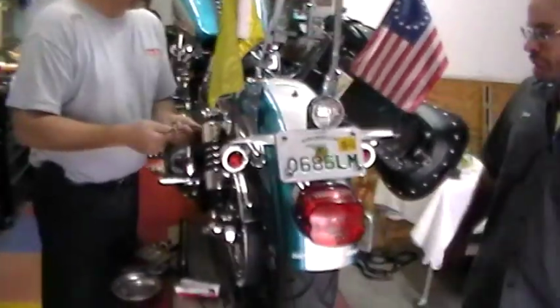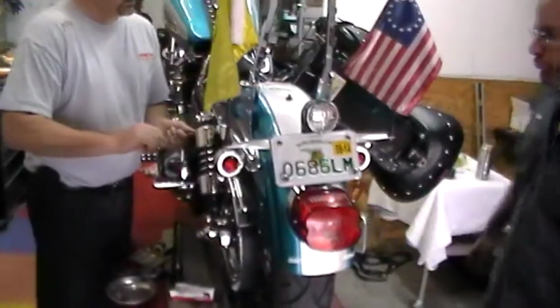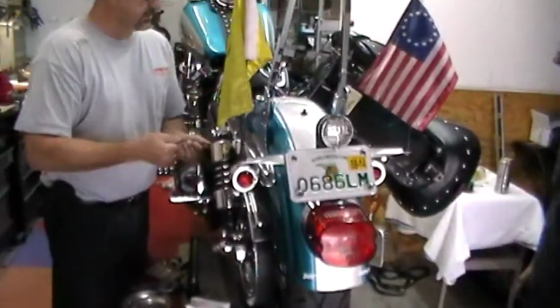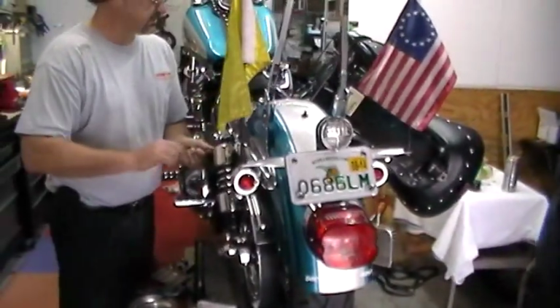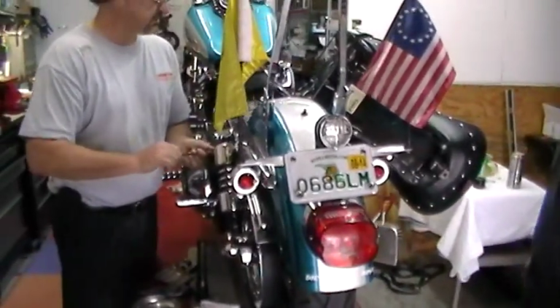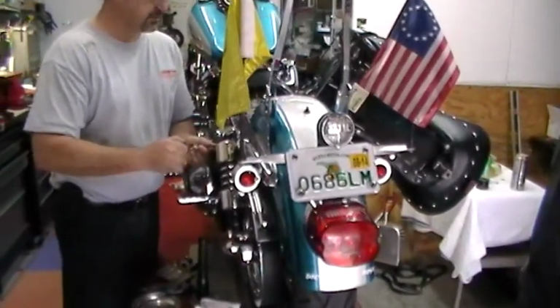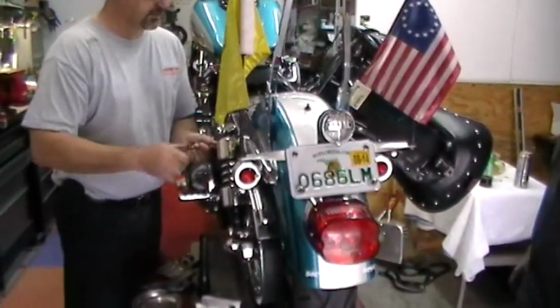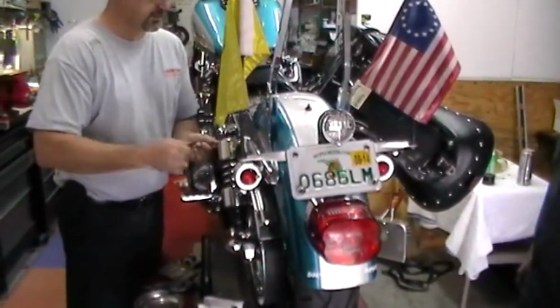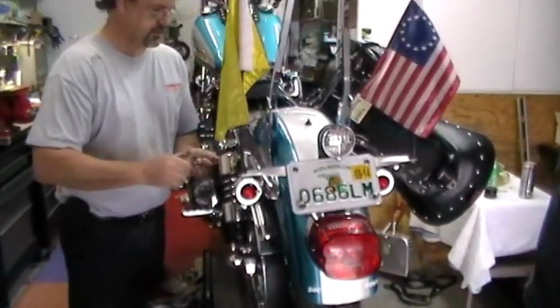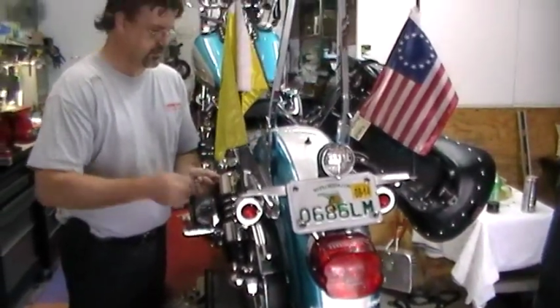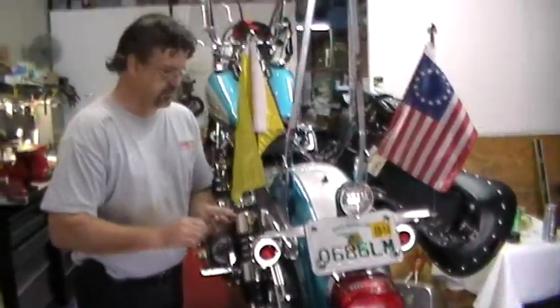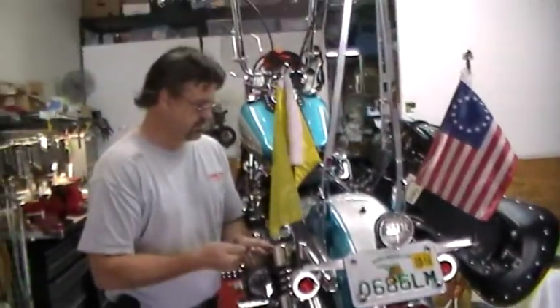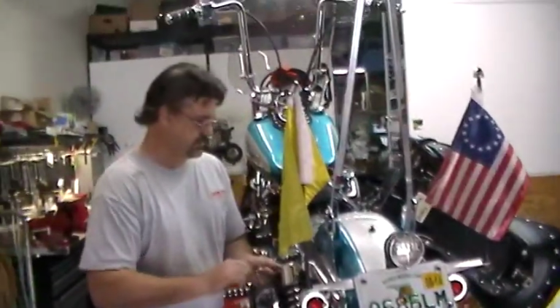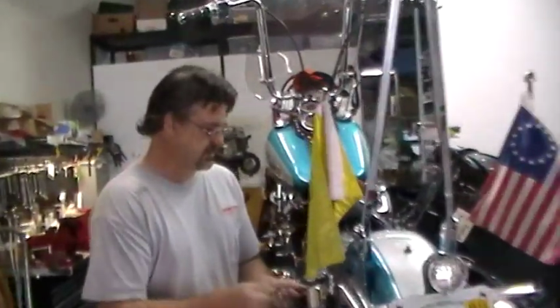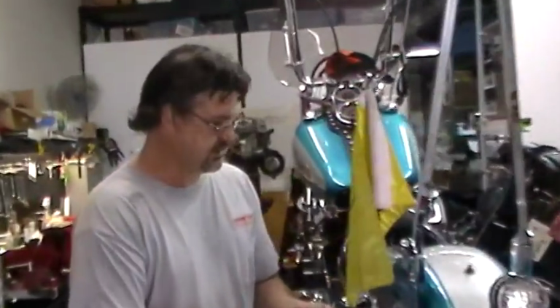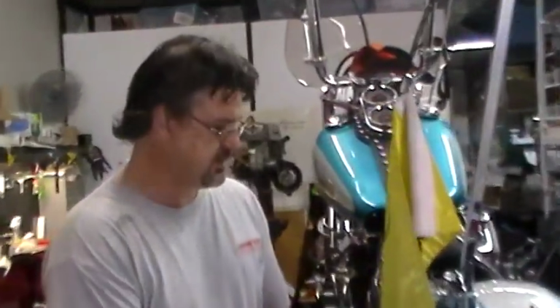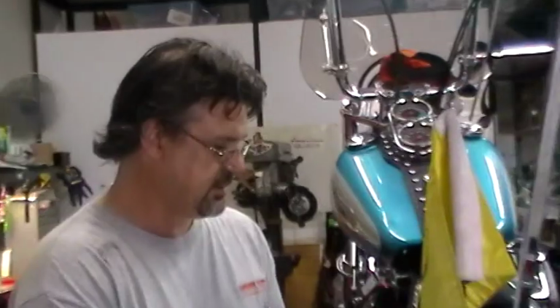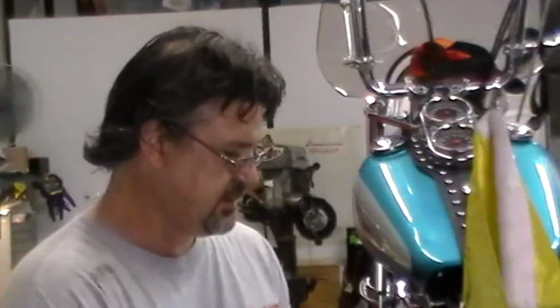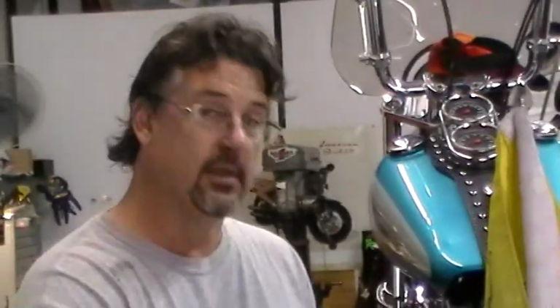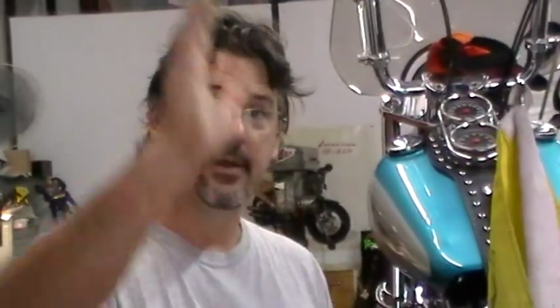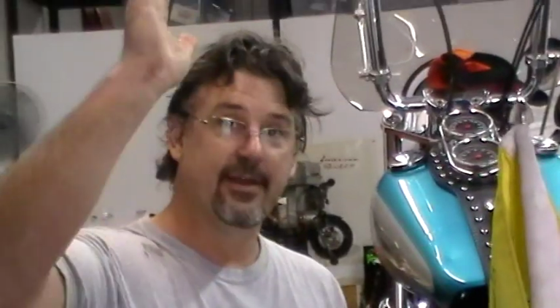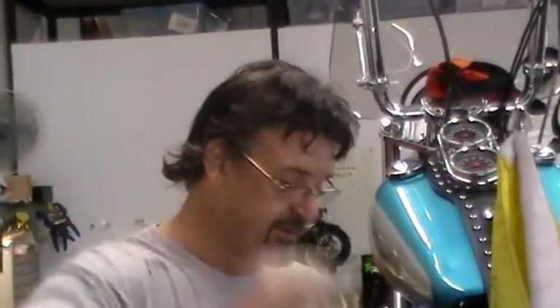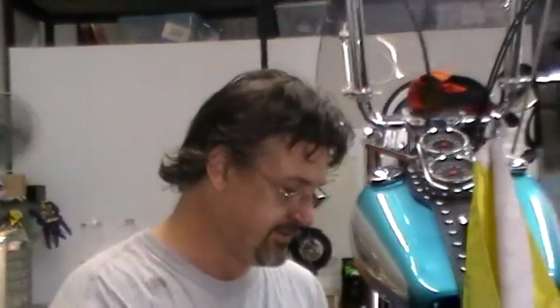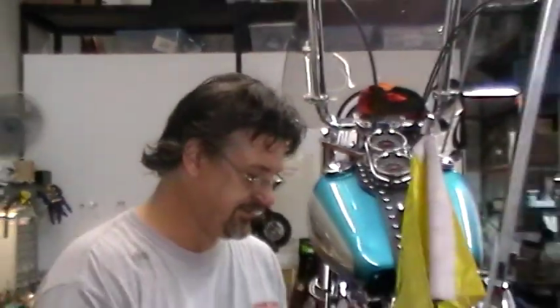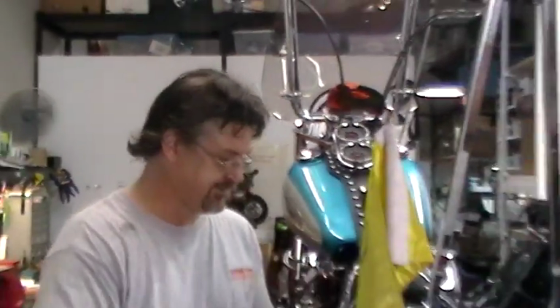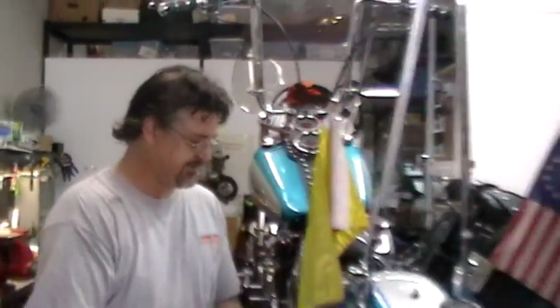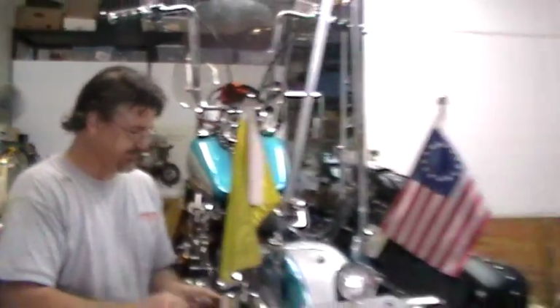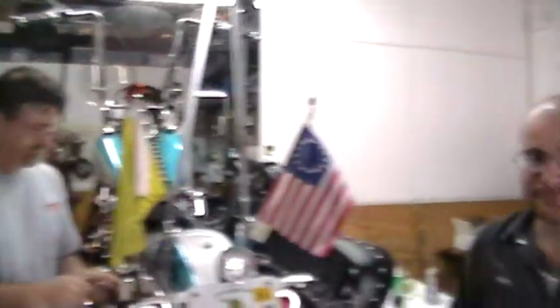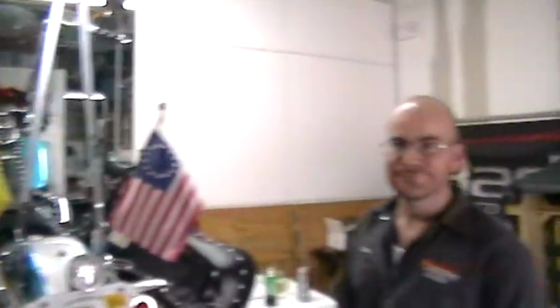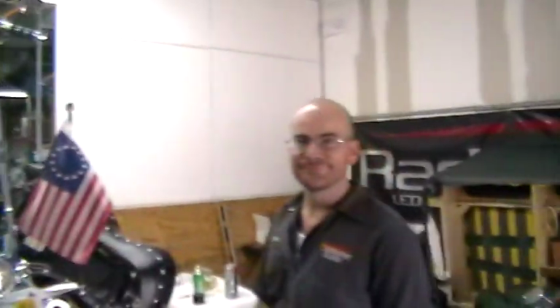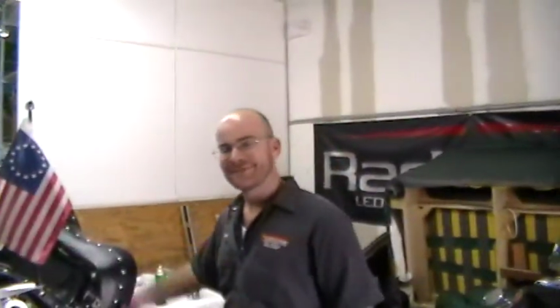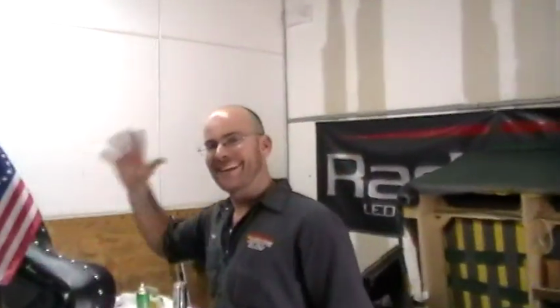So here we are at Chrome Glow. This is the owner. We got Chris here, and then we got Jesse.